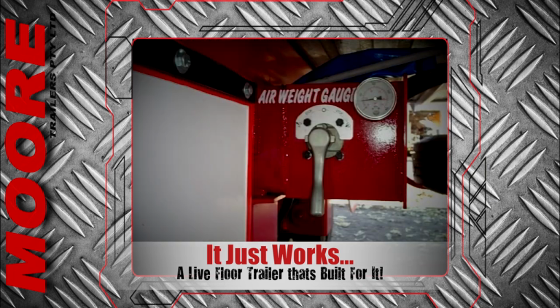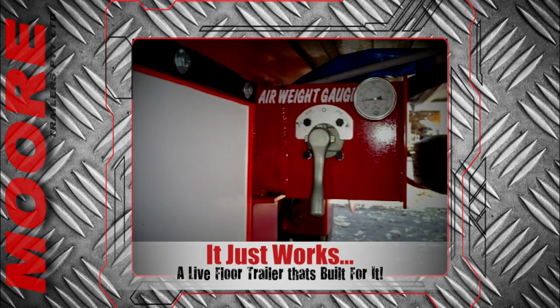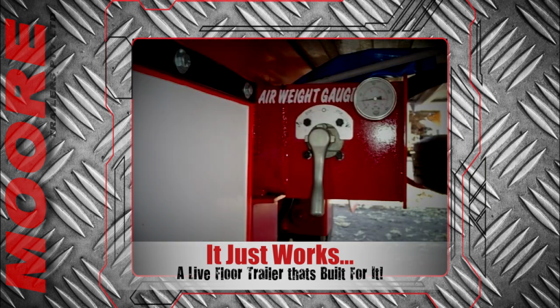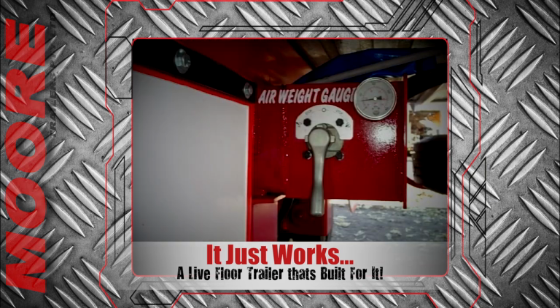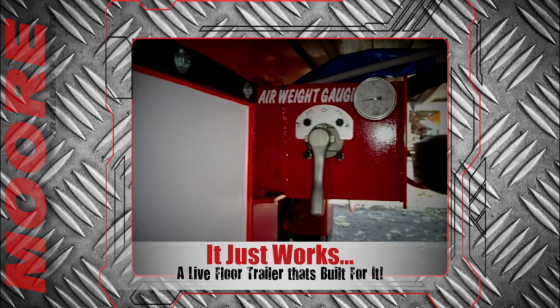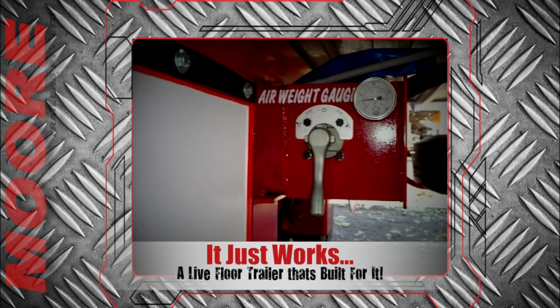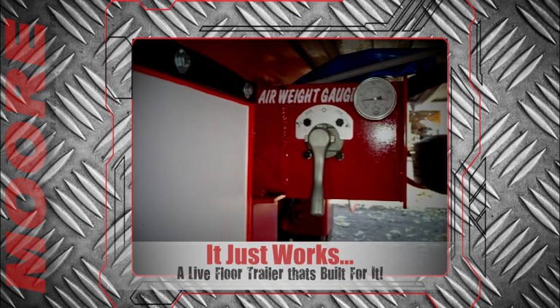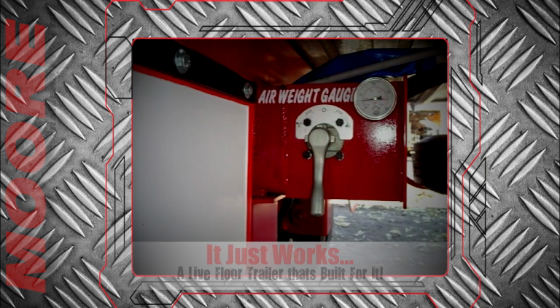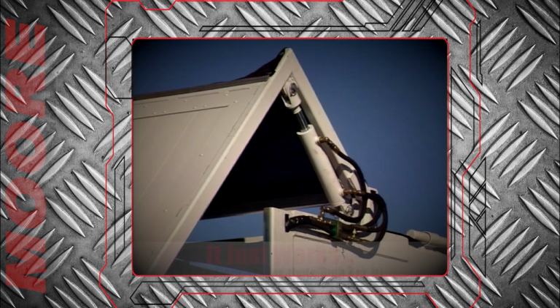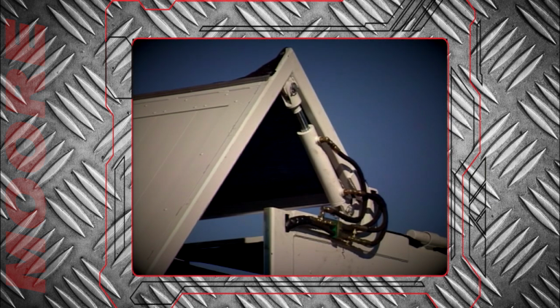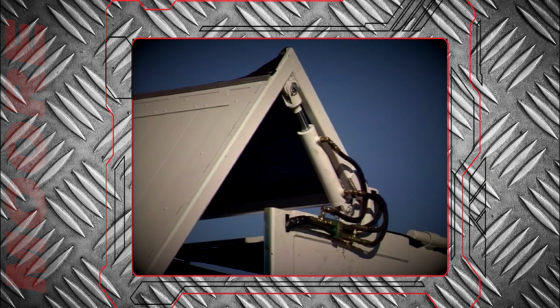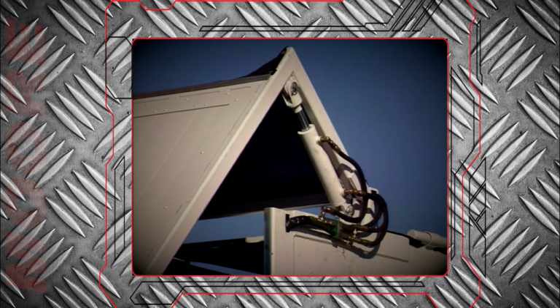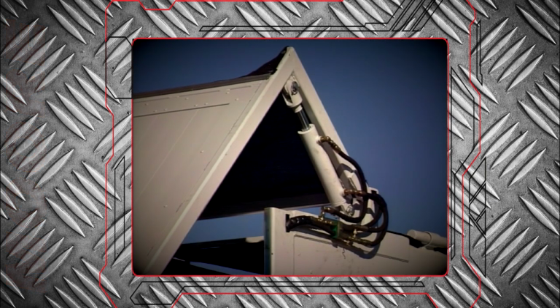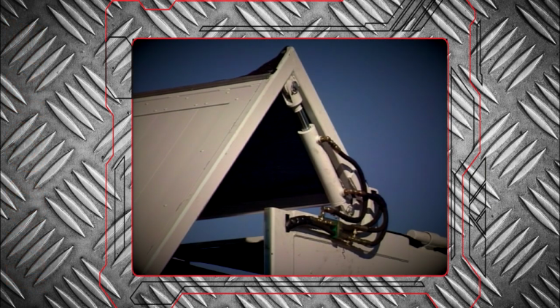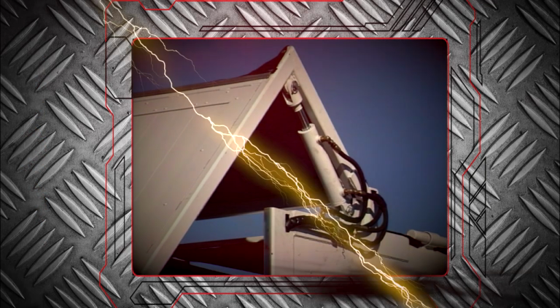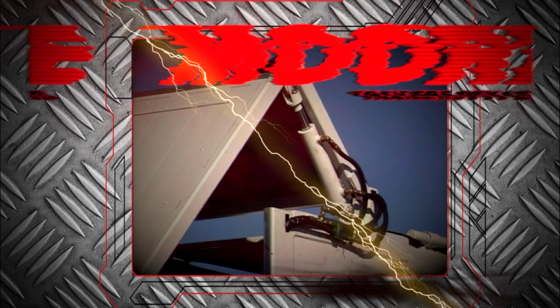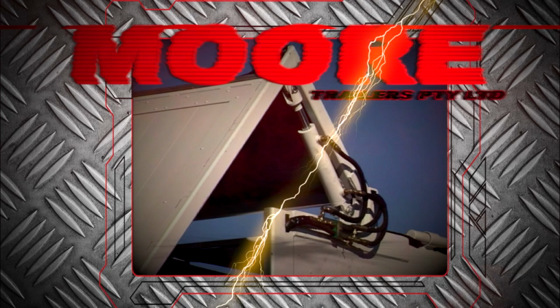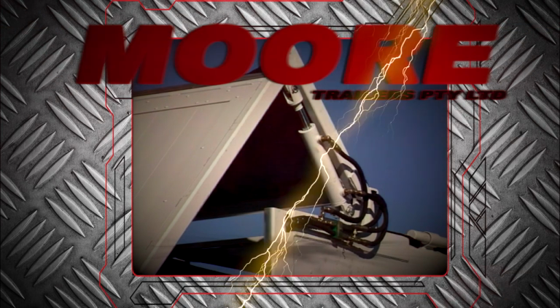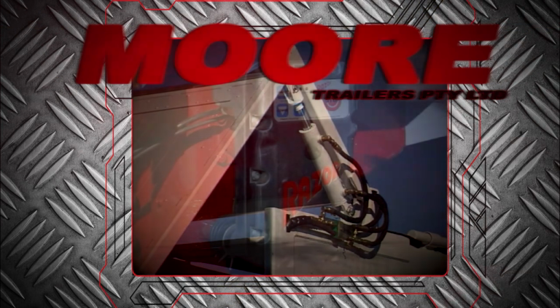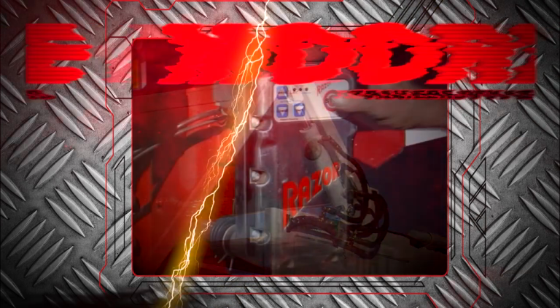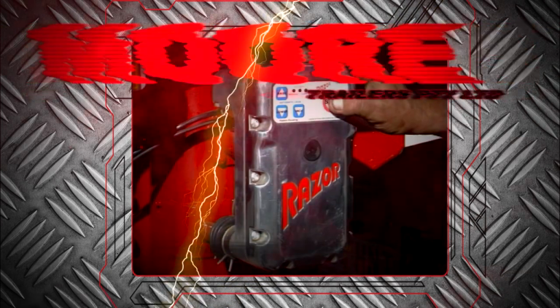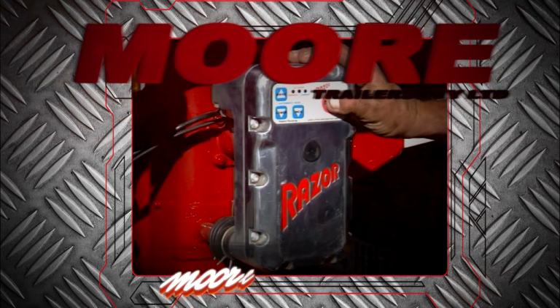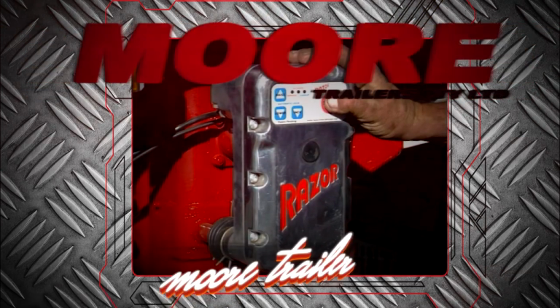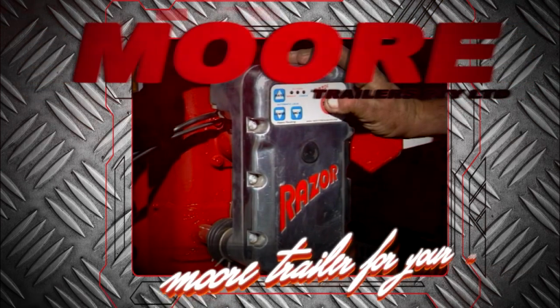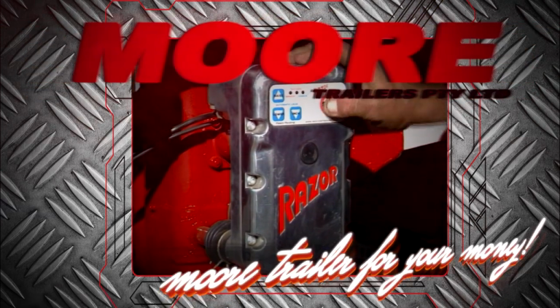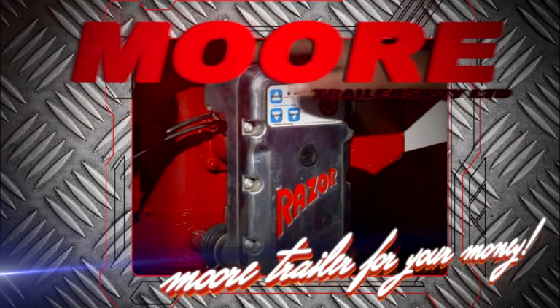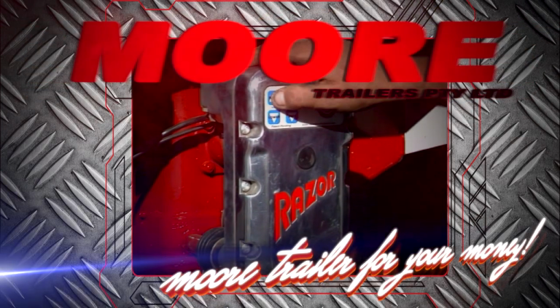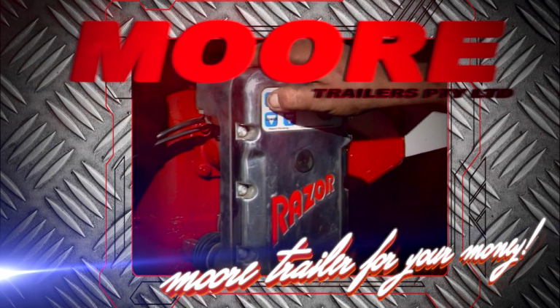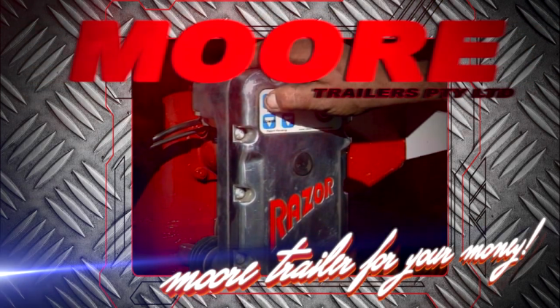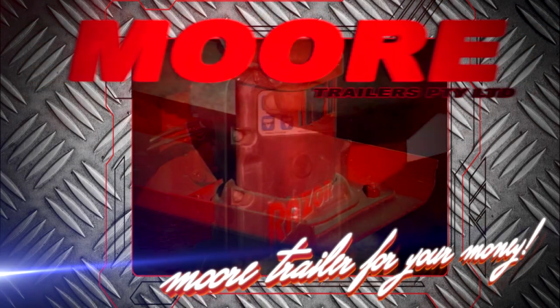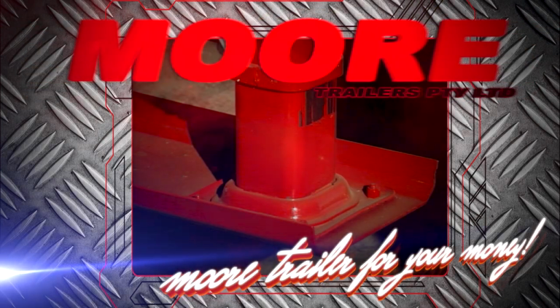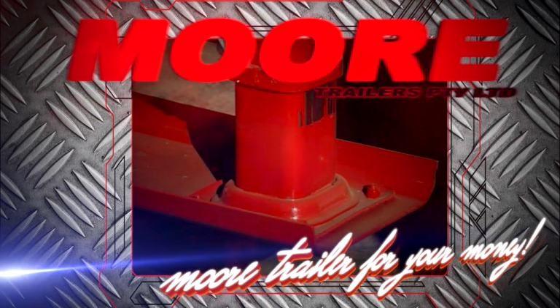Mores walking floor trailers — more trailer for your money.